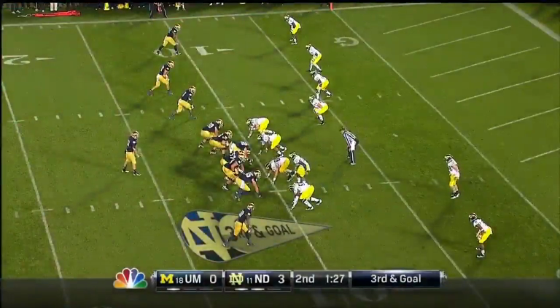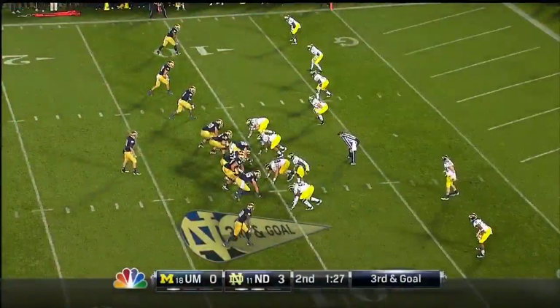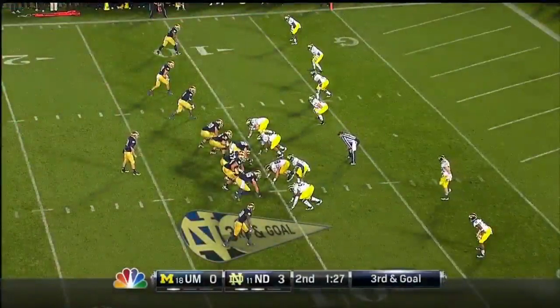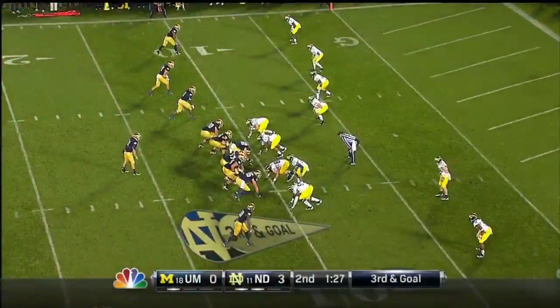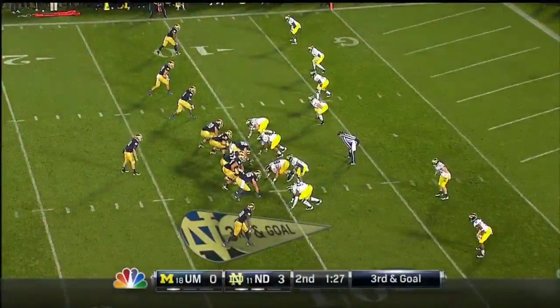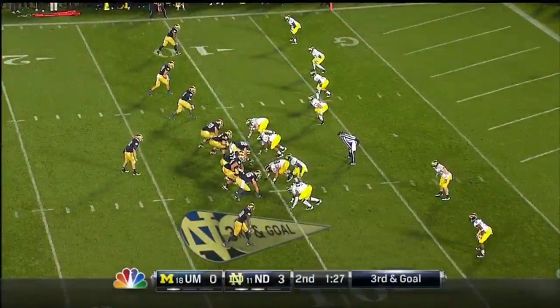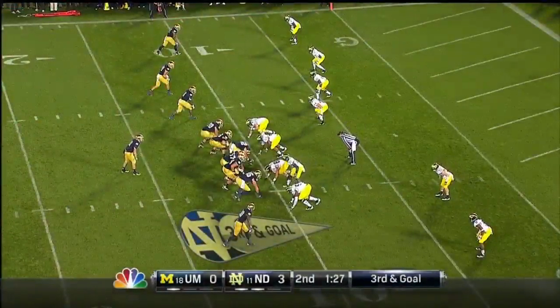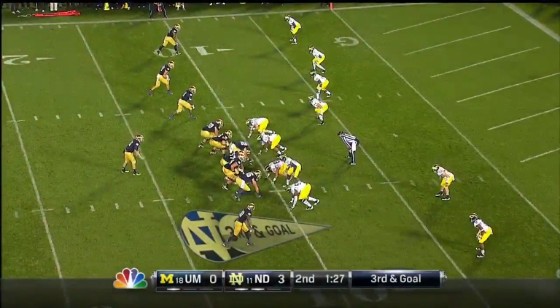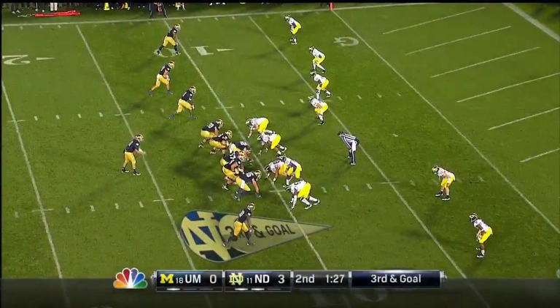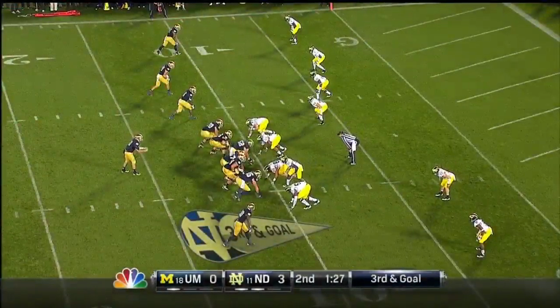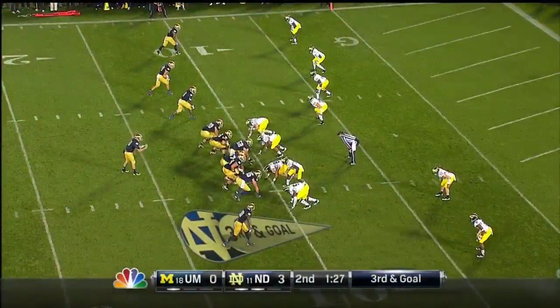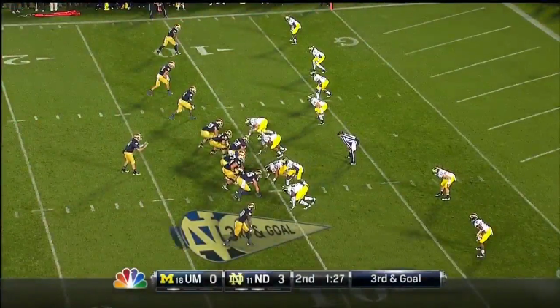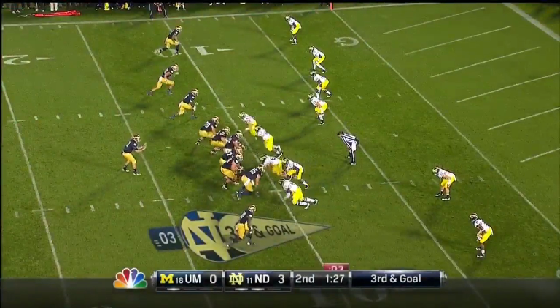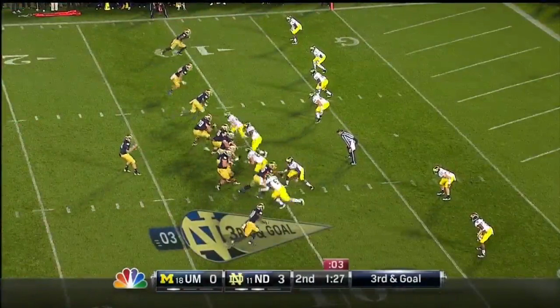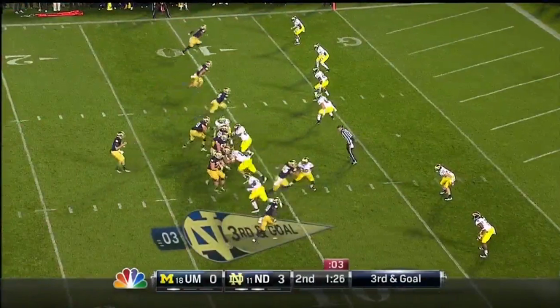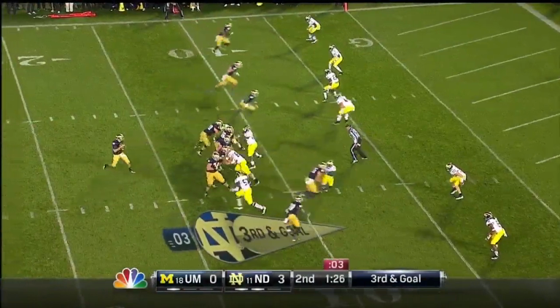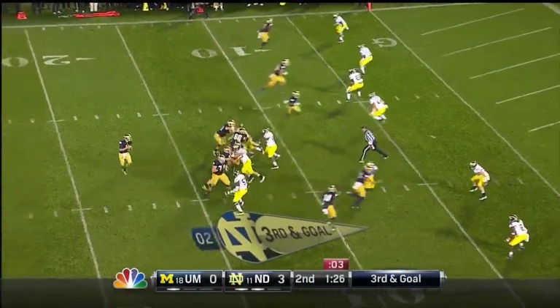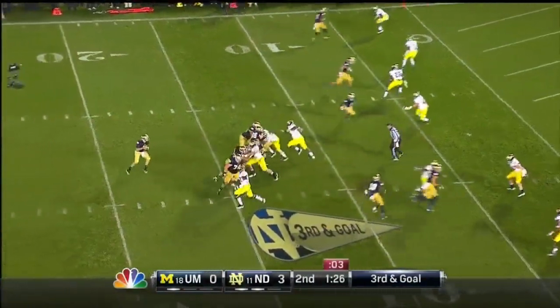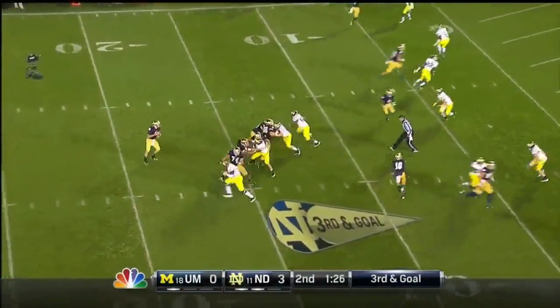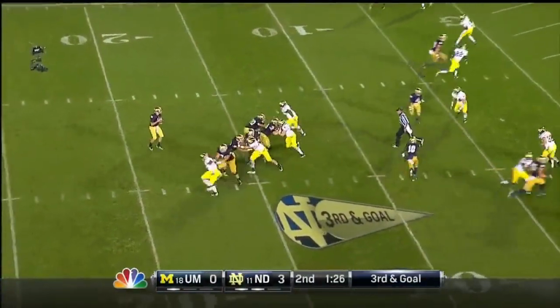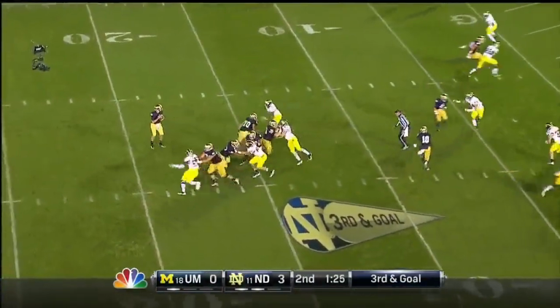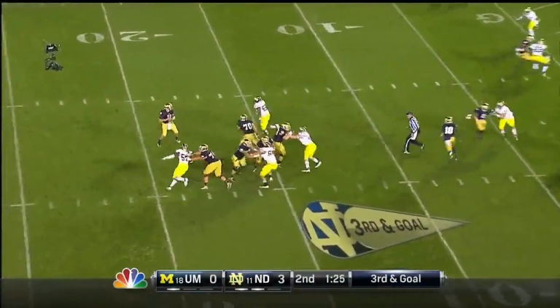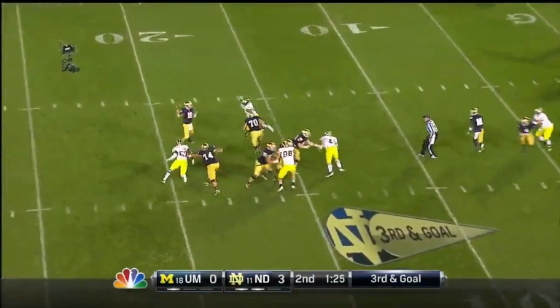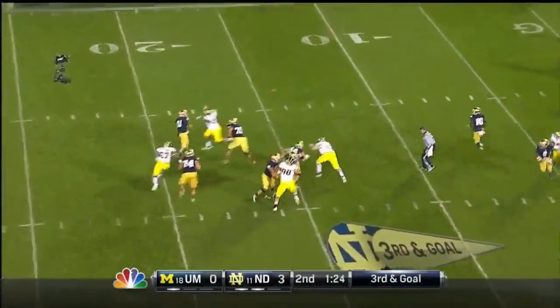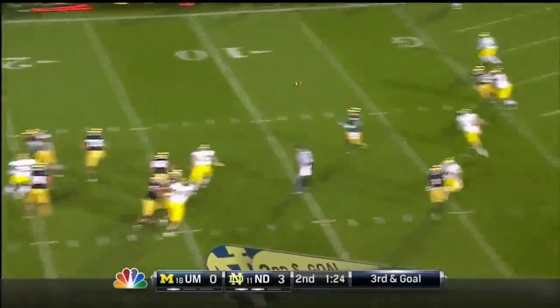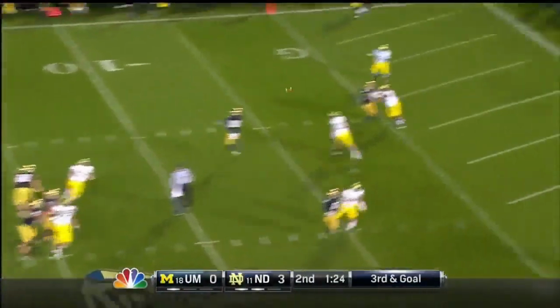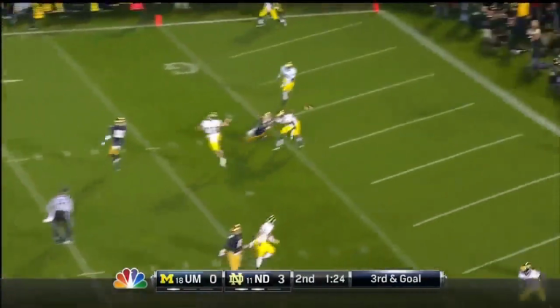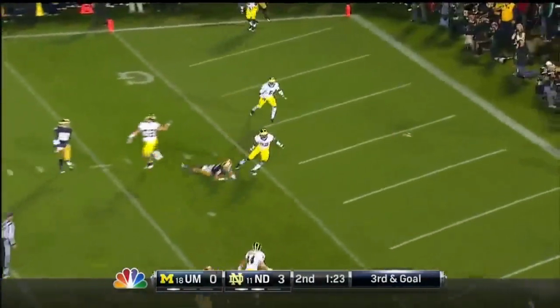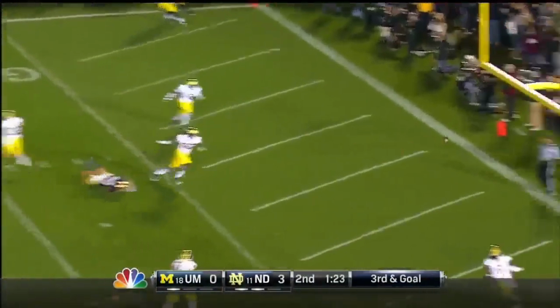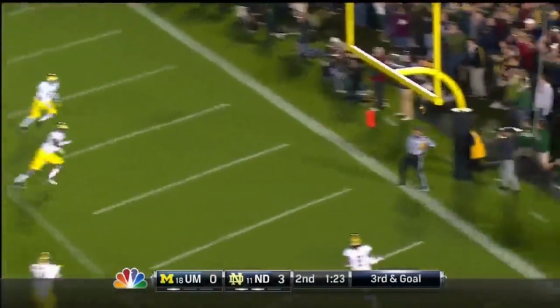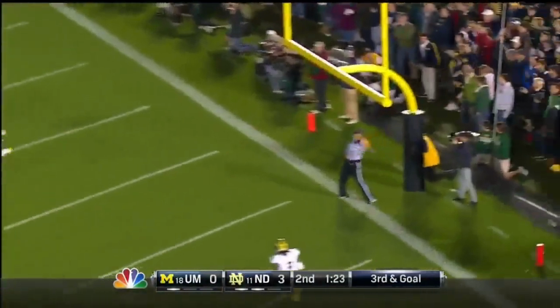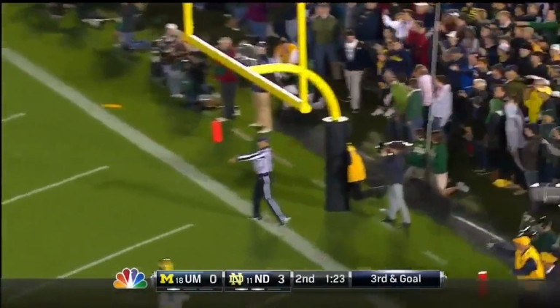3rd and goal from the 10. Amiris under pressure. Incomplete.